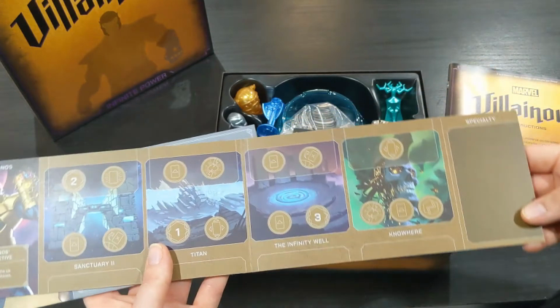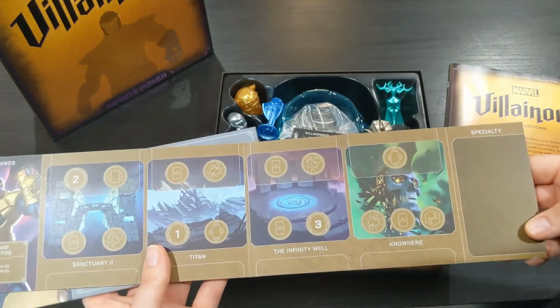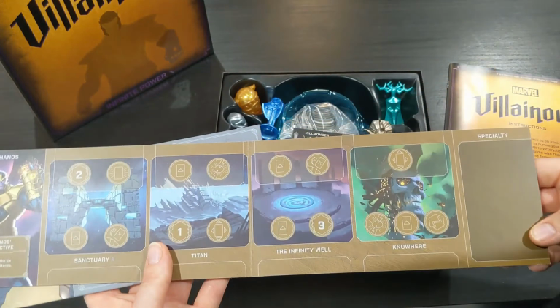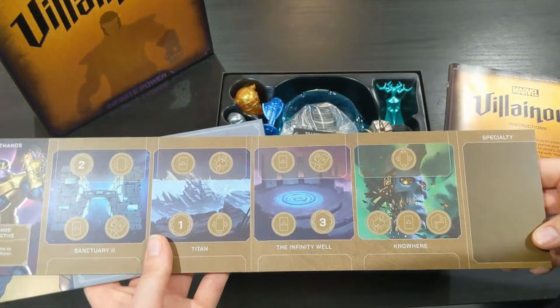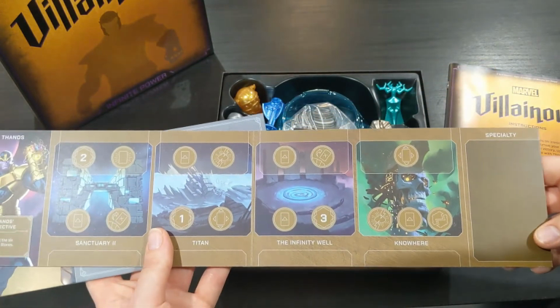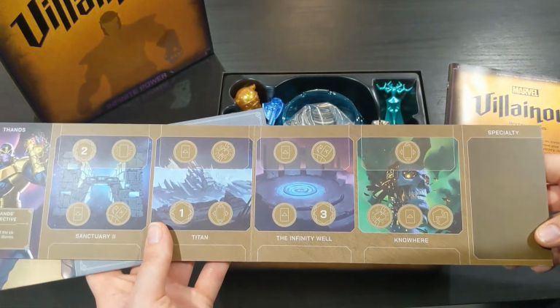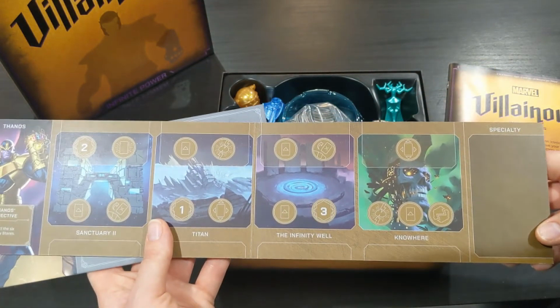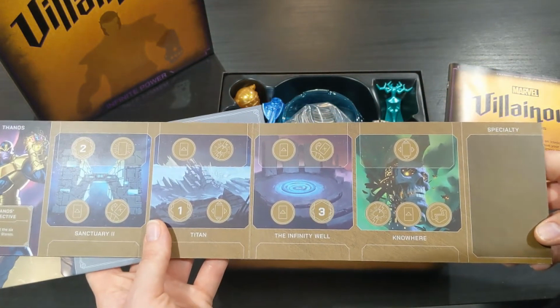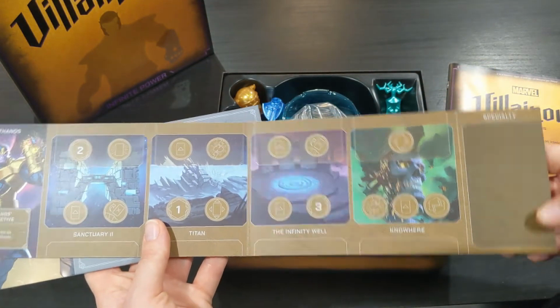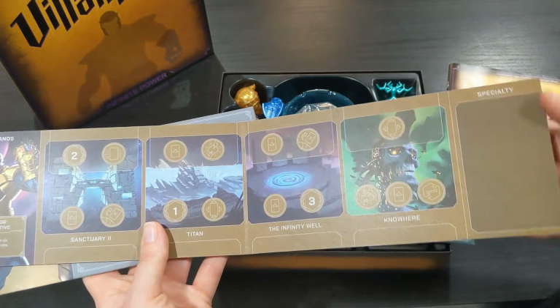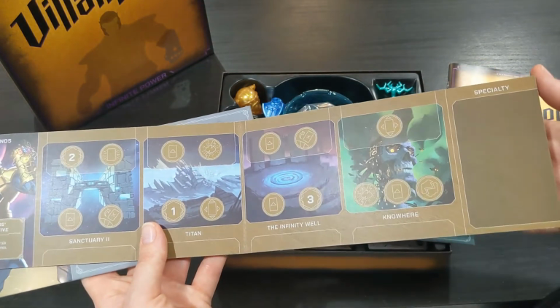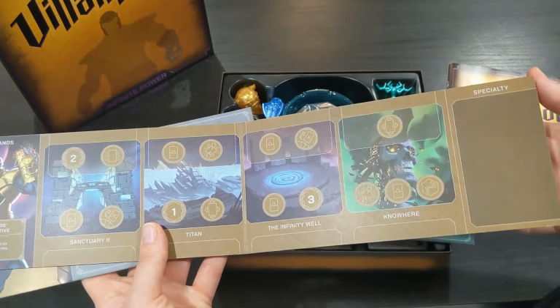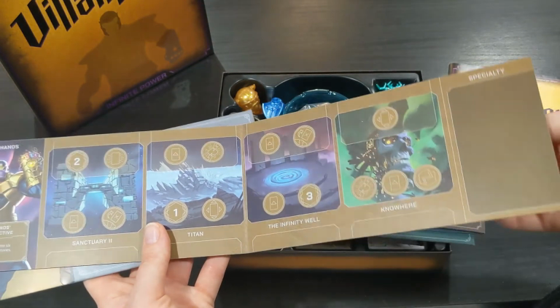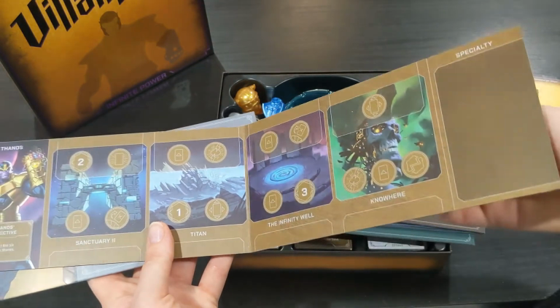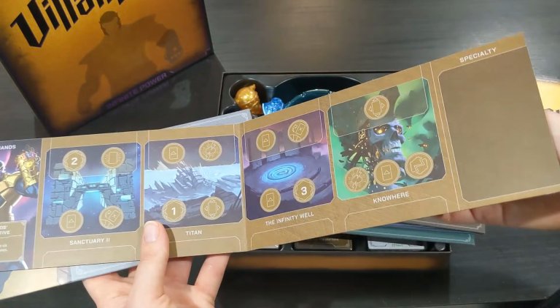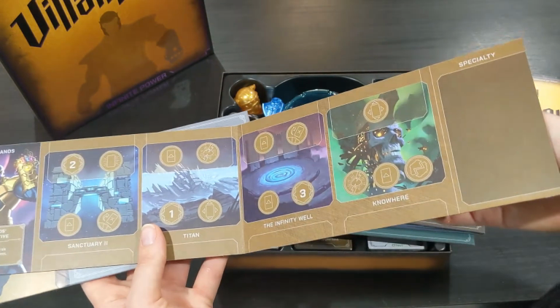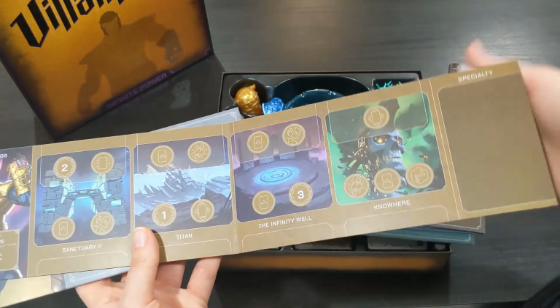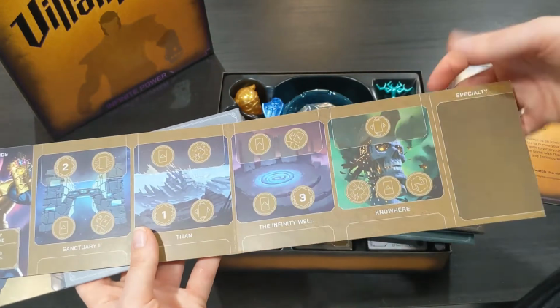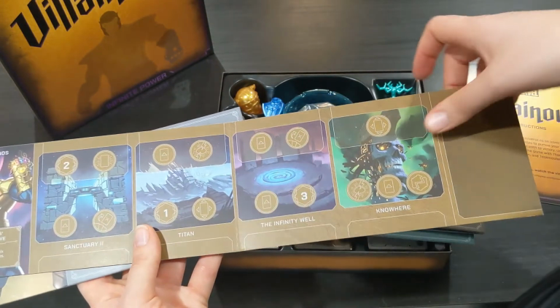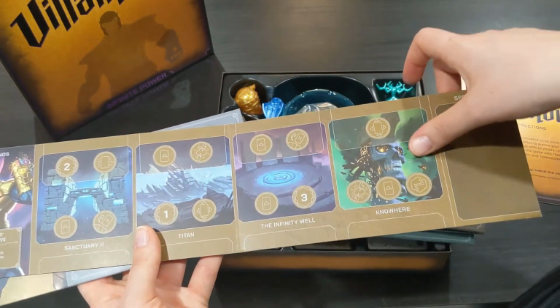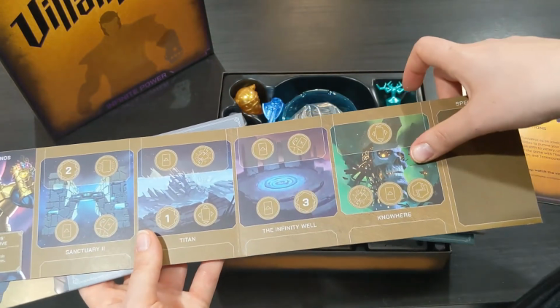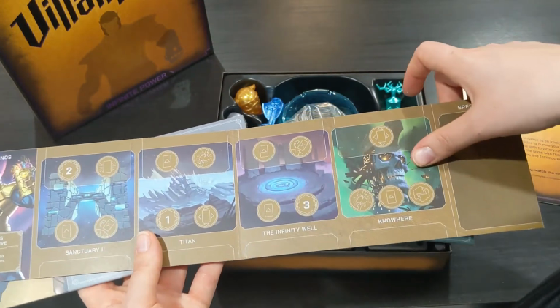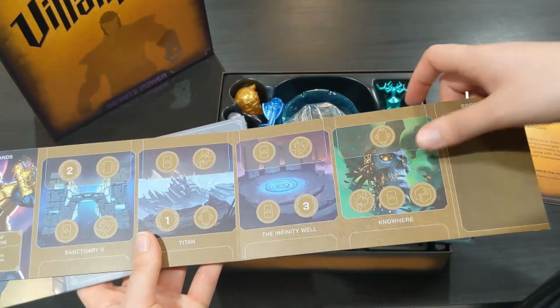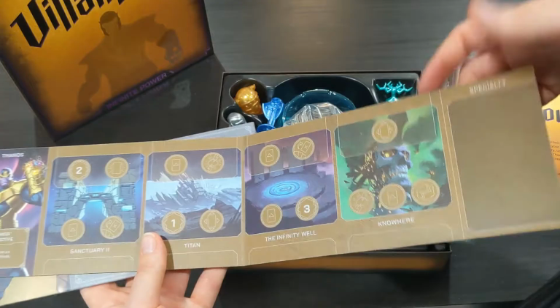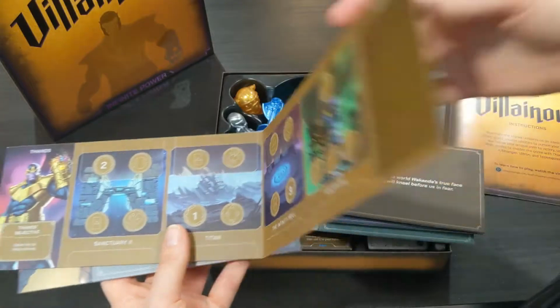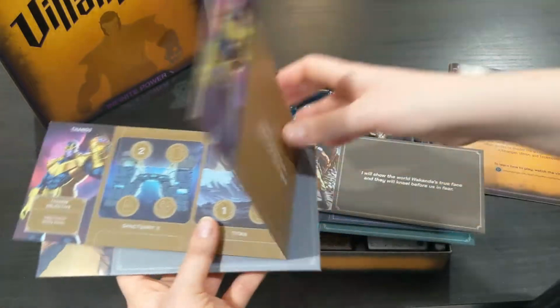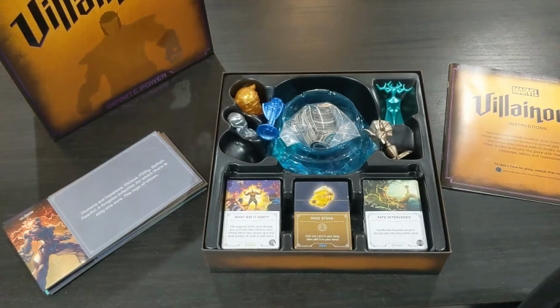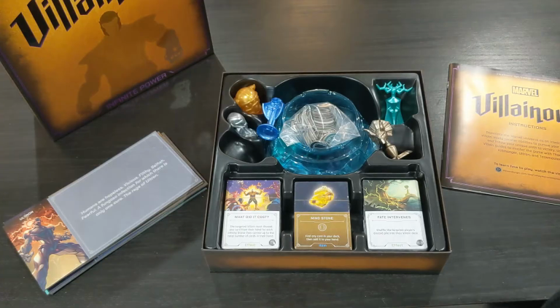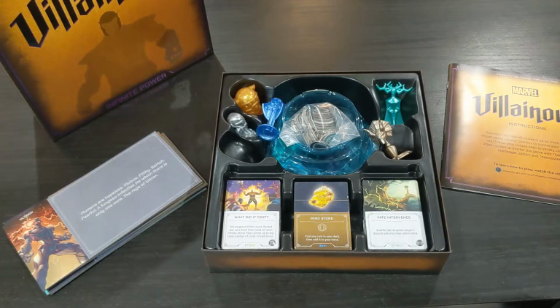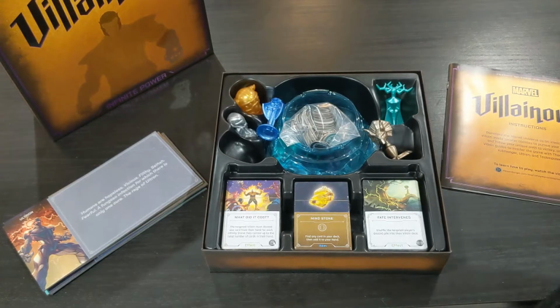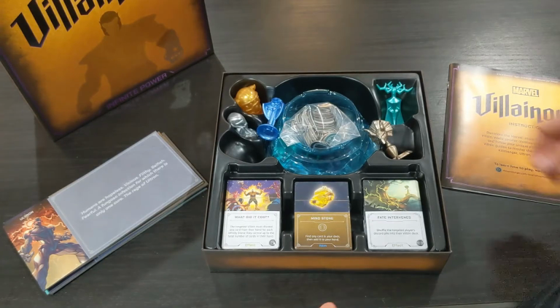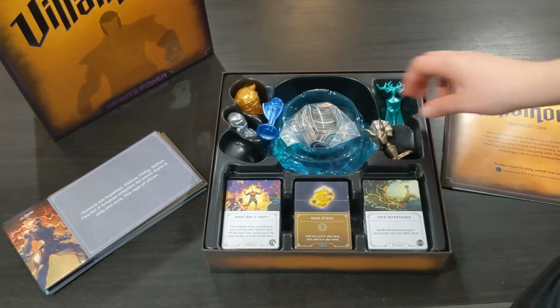I'm going to jump ahead here and skip part of this video to the next part just to show off the inside of the box a little bit better.